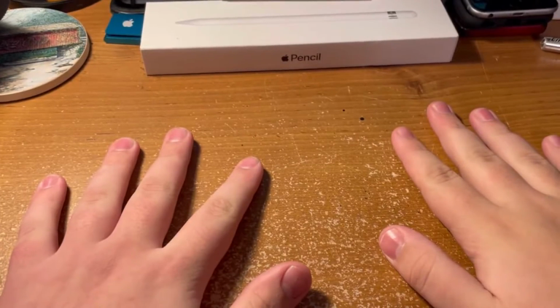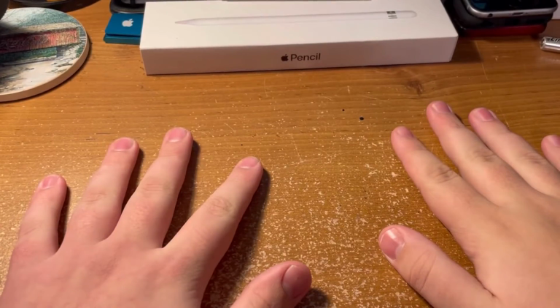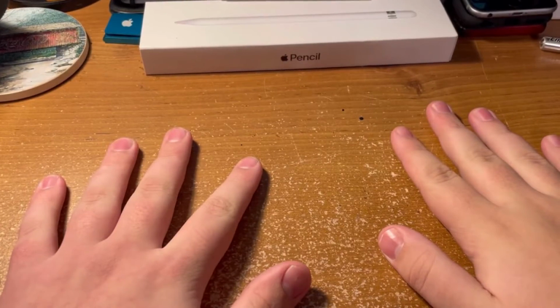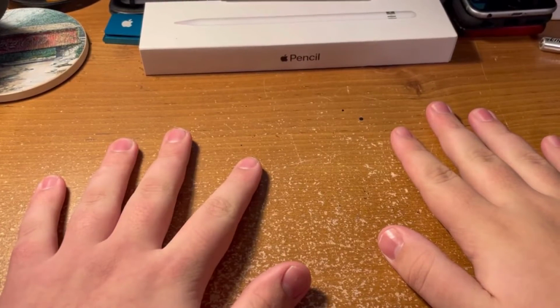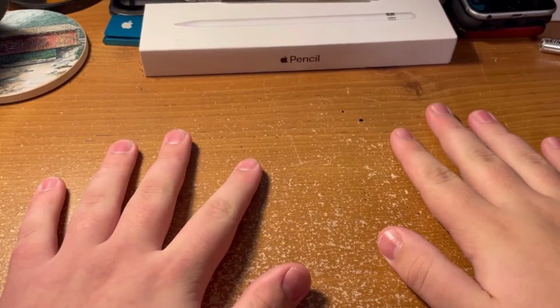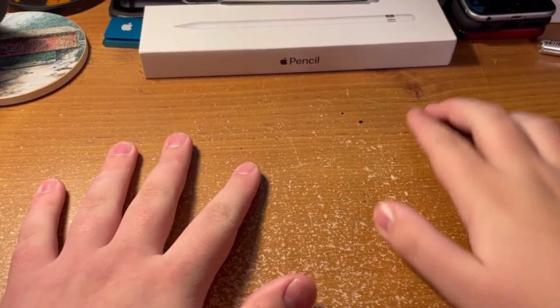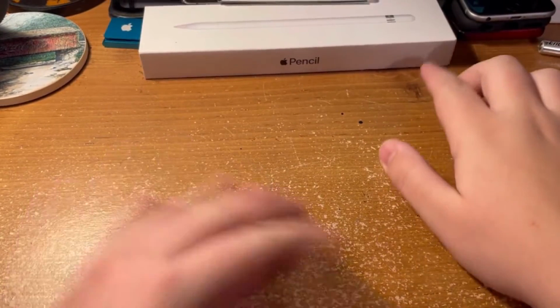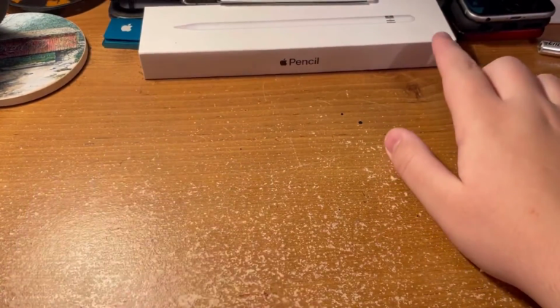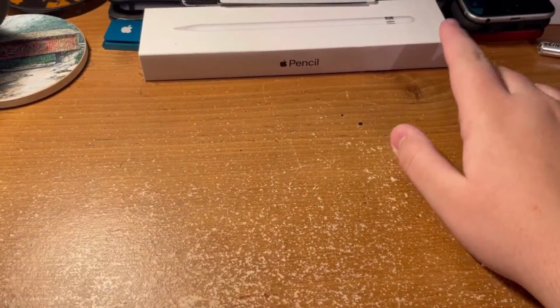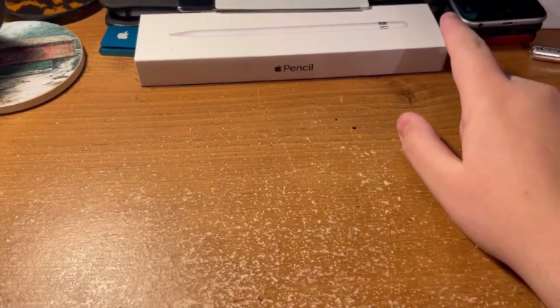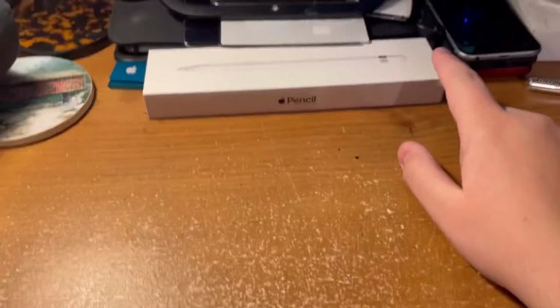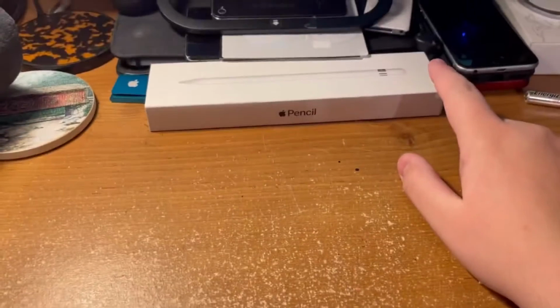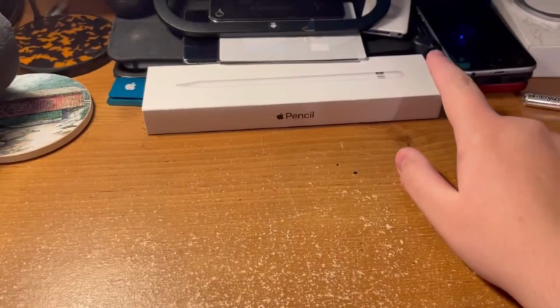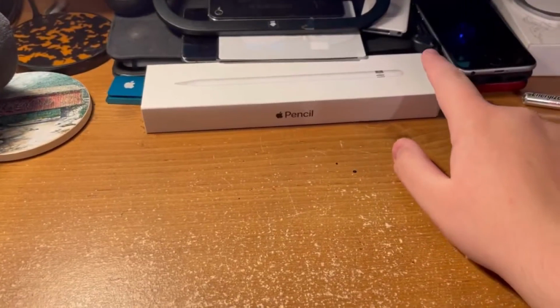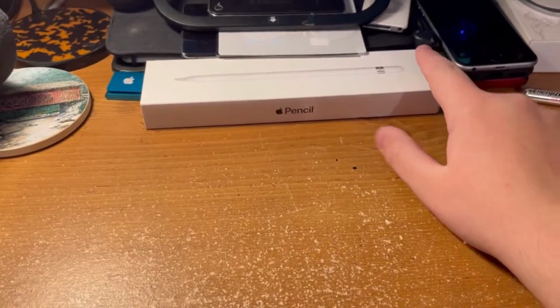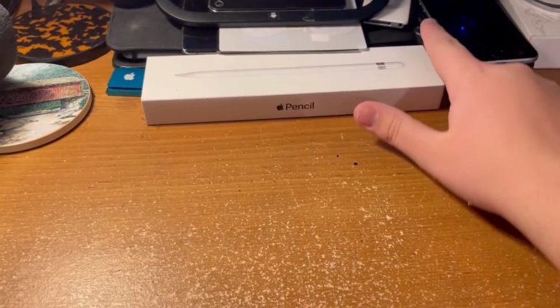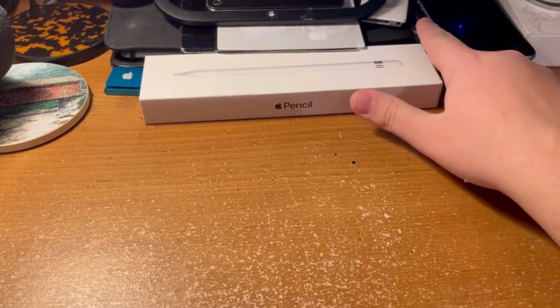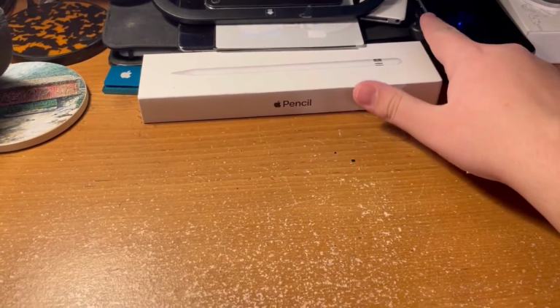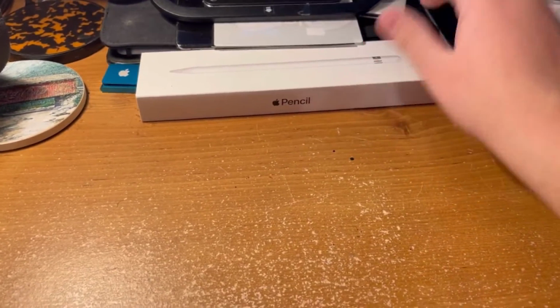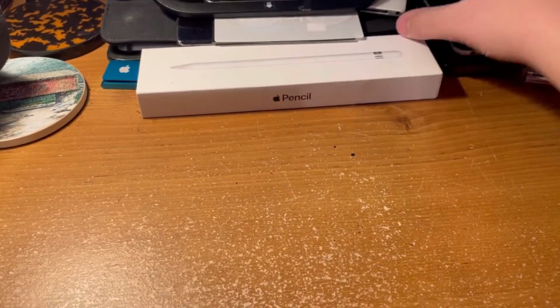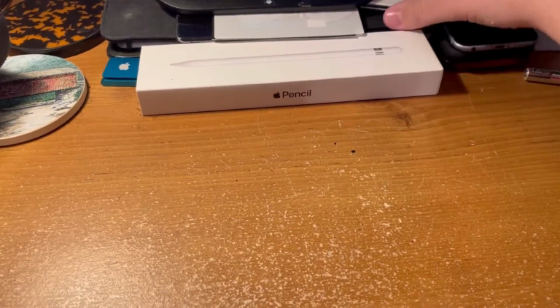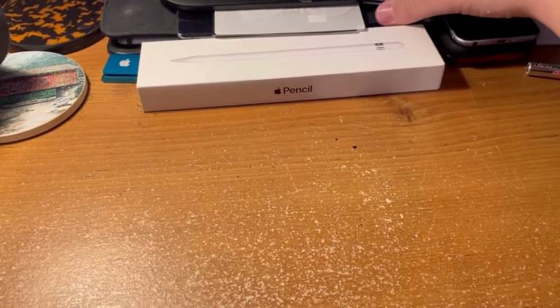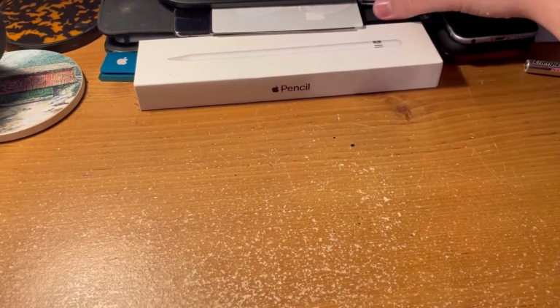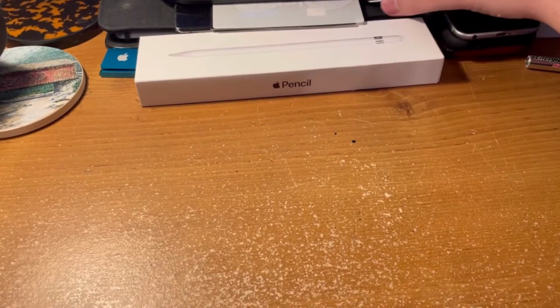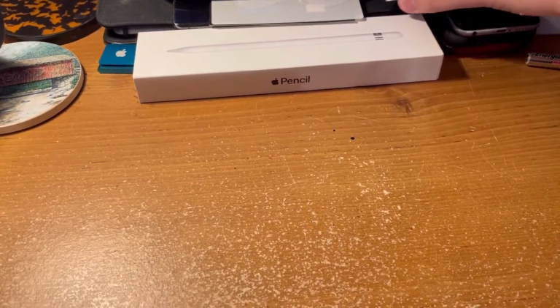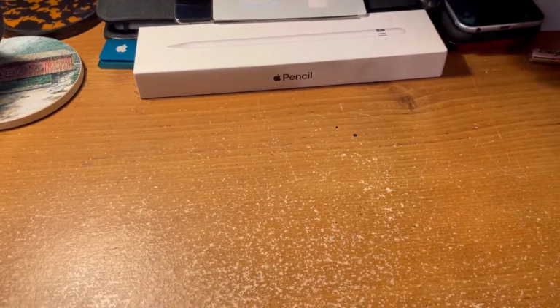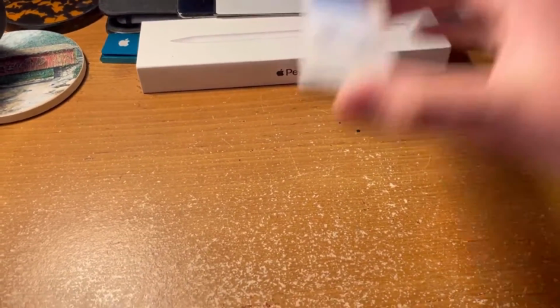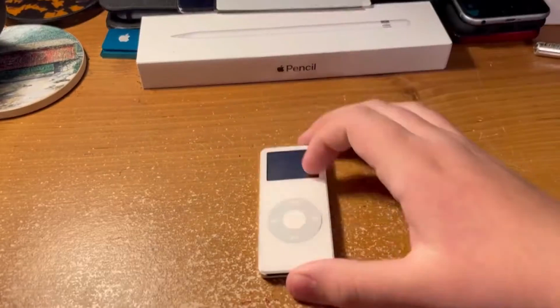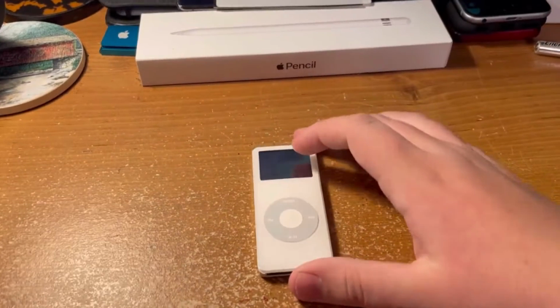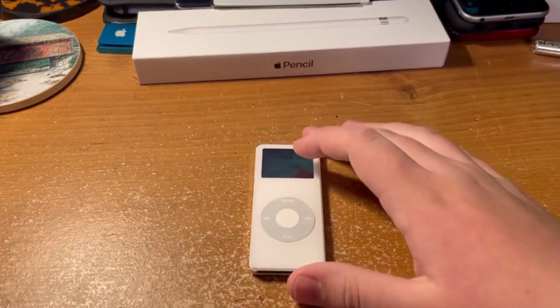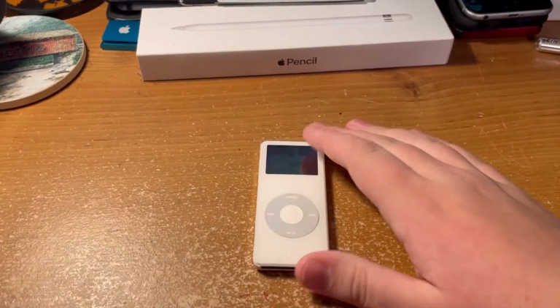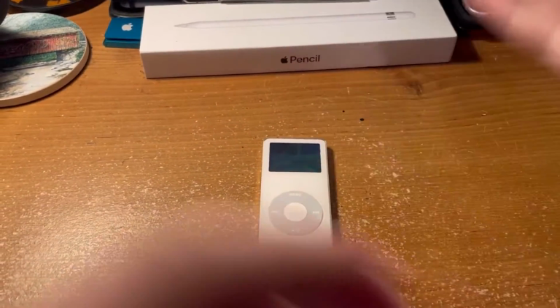Hello, welcome back to another video. I don't know if you can see this enough, but there's an iPod there, so I'm gonna take that.